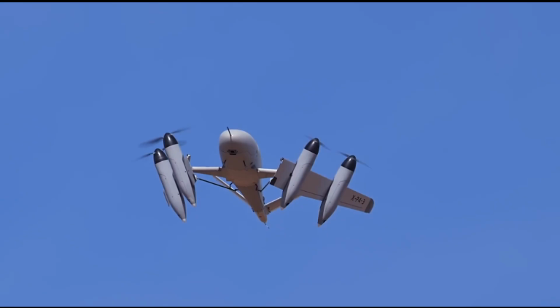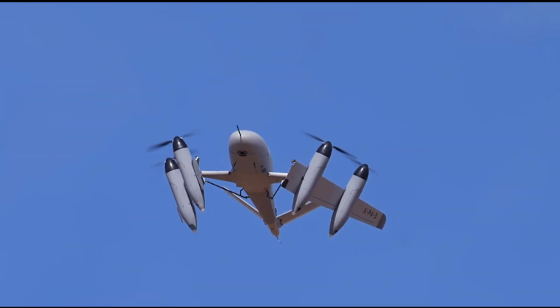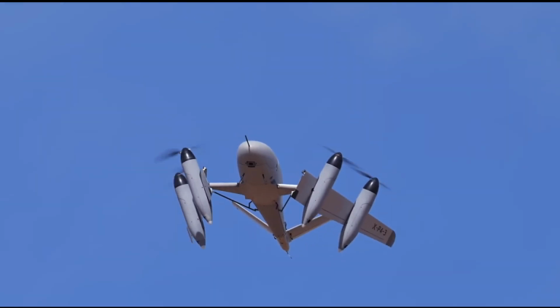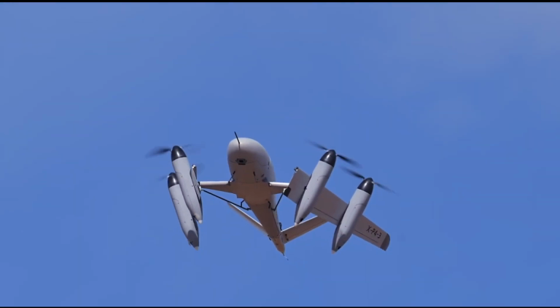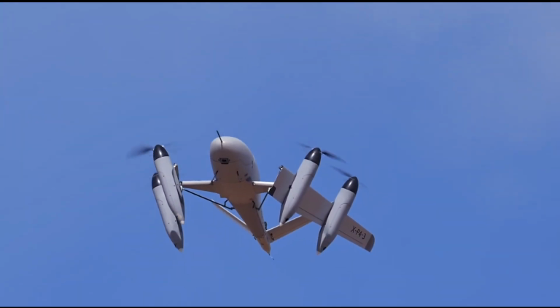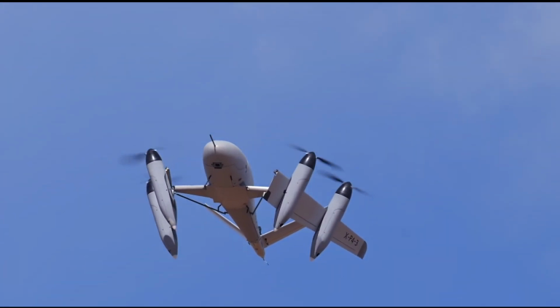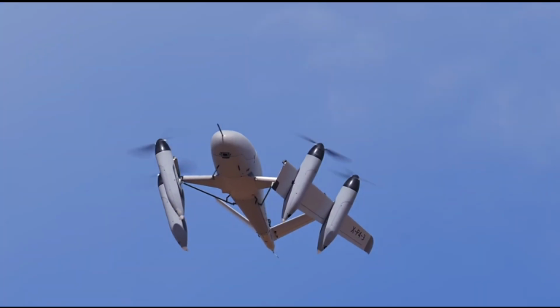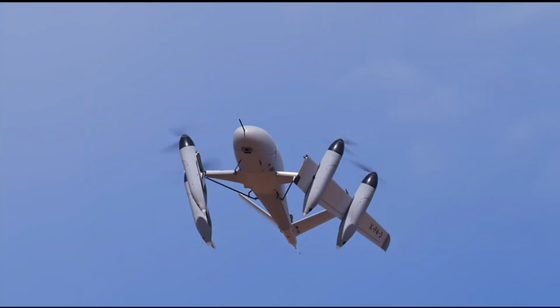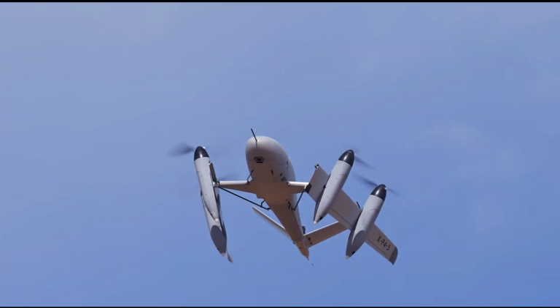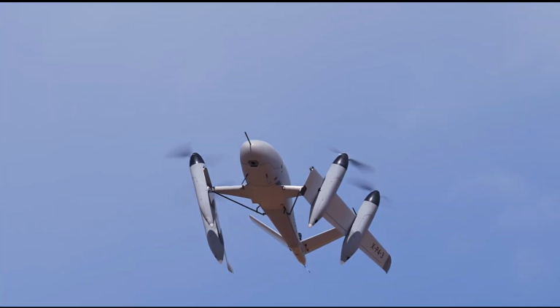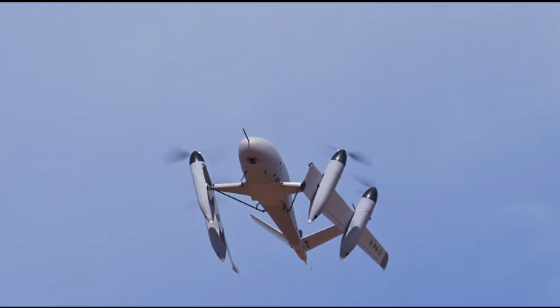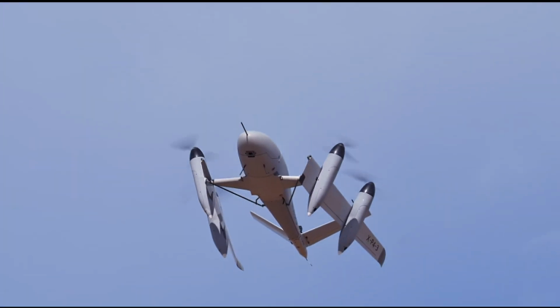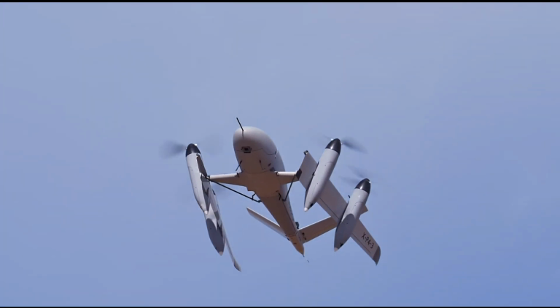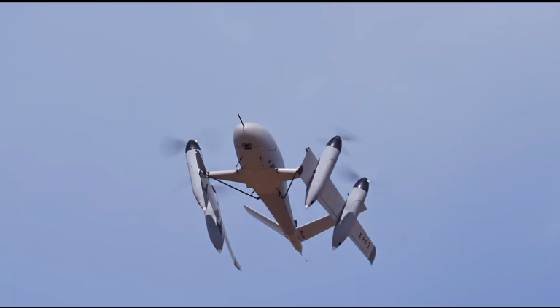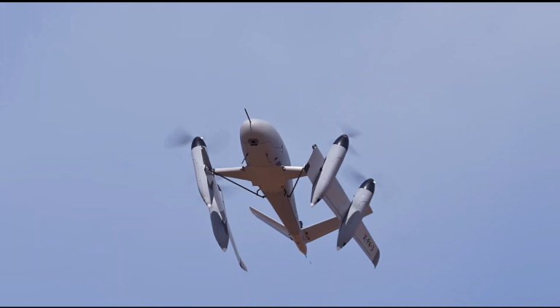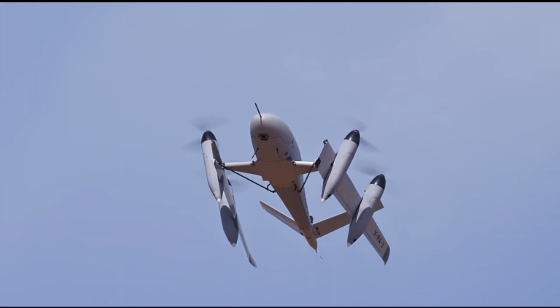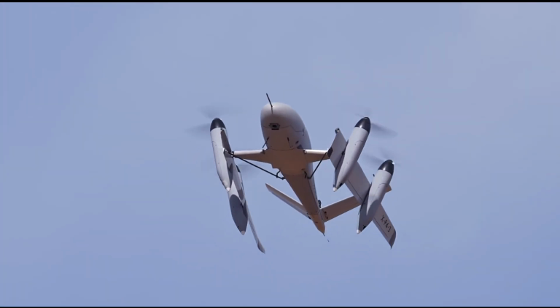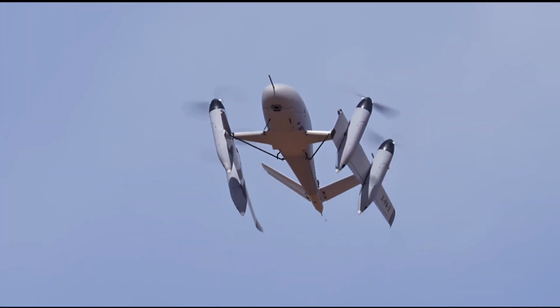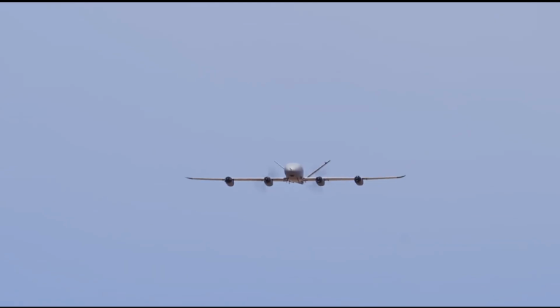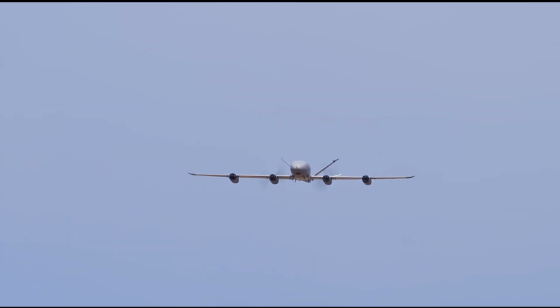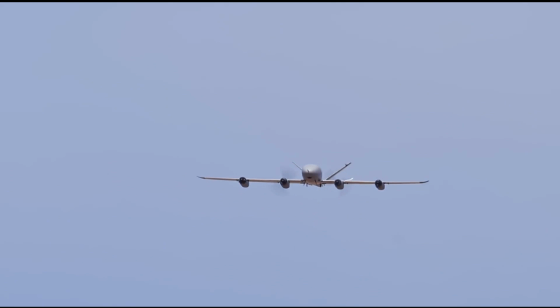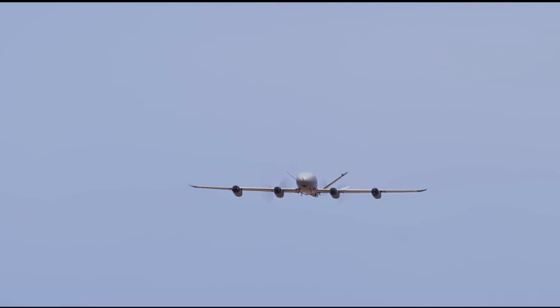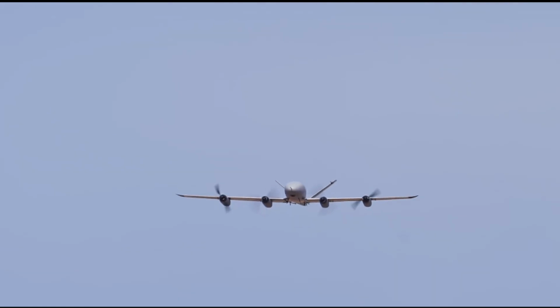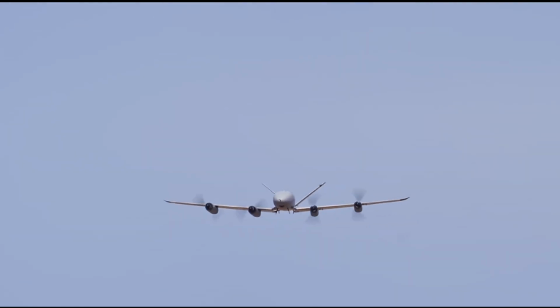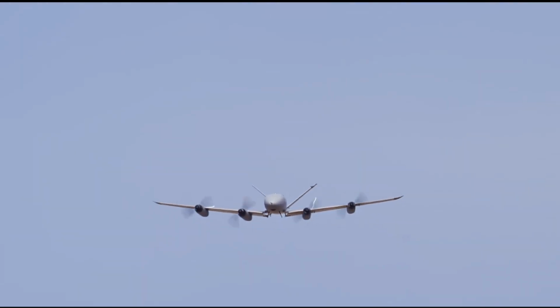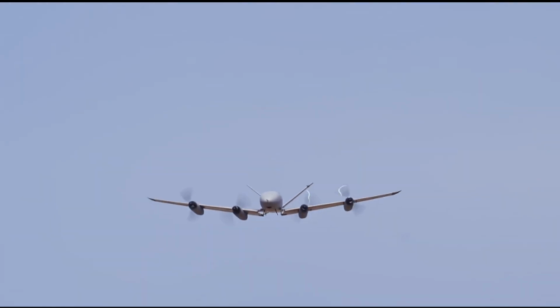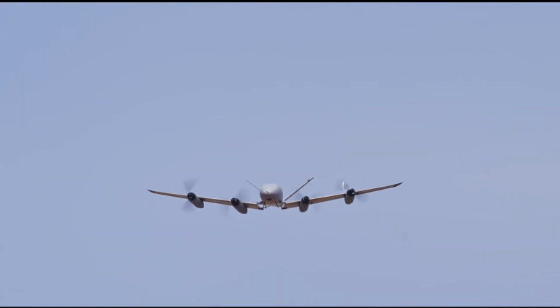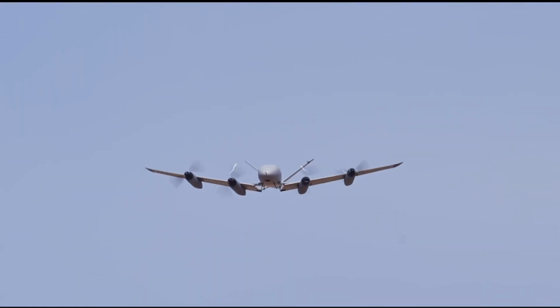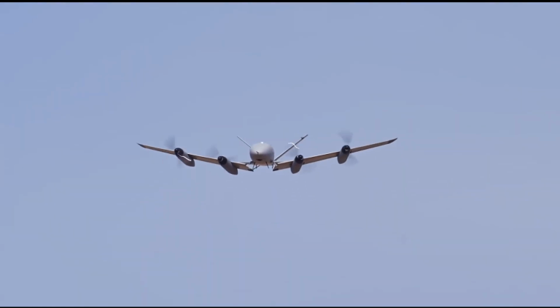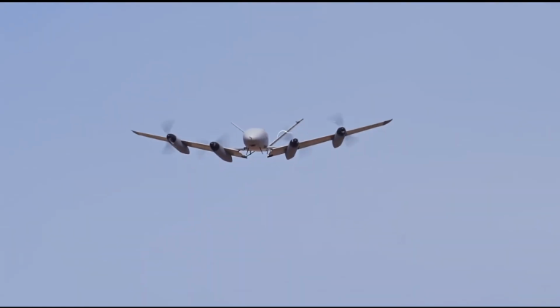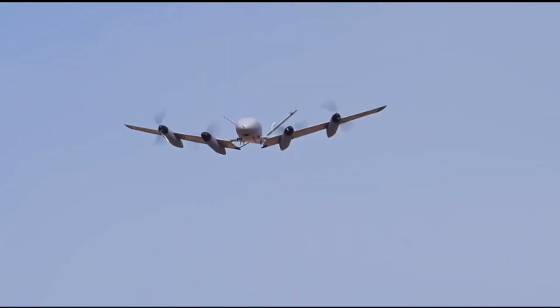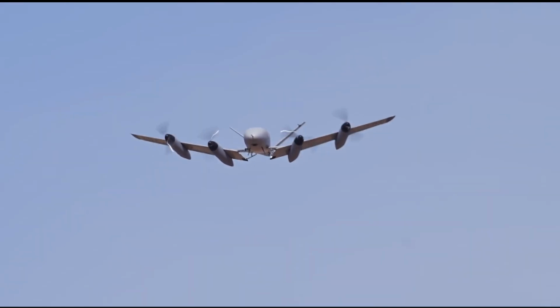It's ideal for applications like search and rescue, medical transport, and urban air taxis.